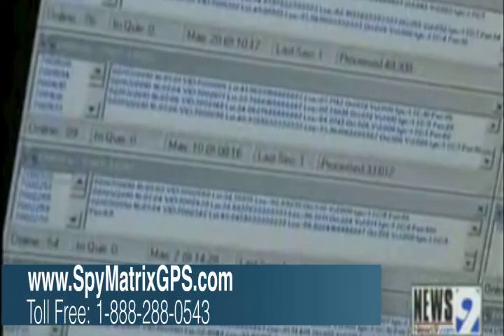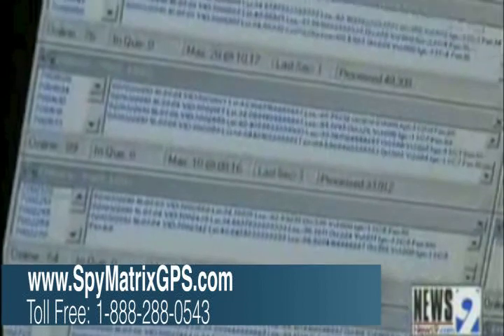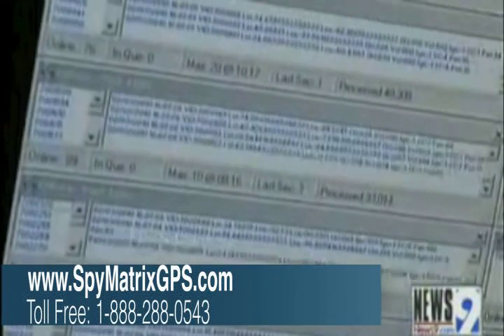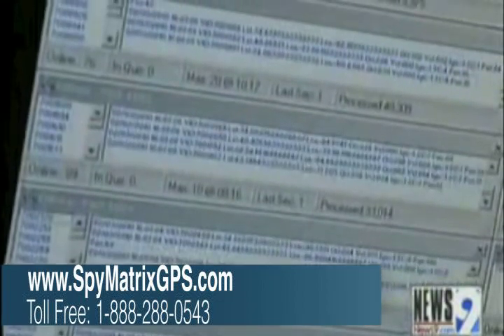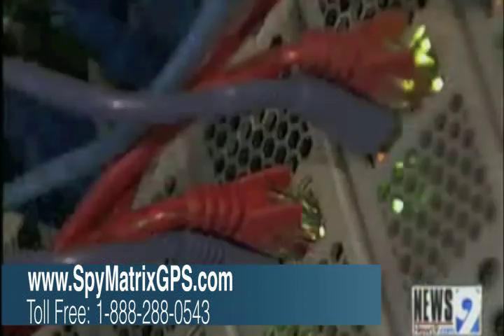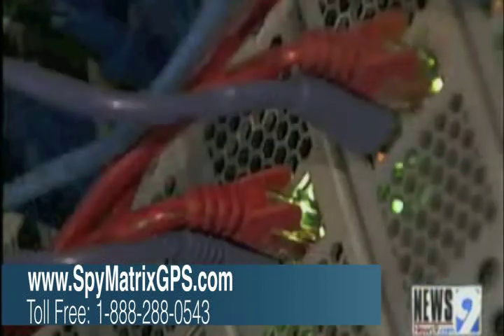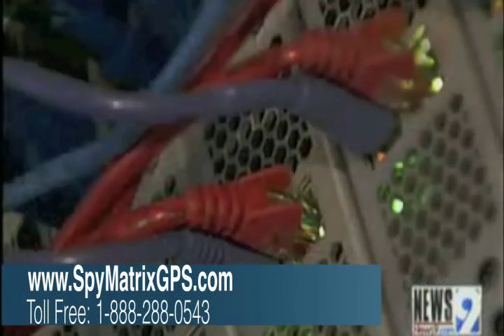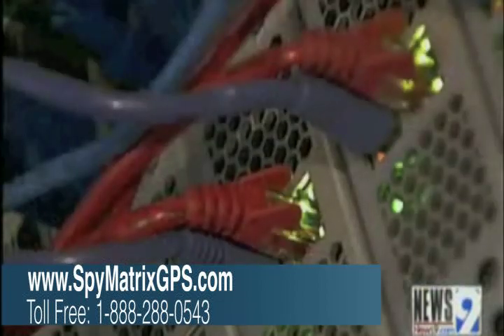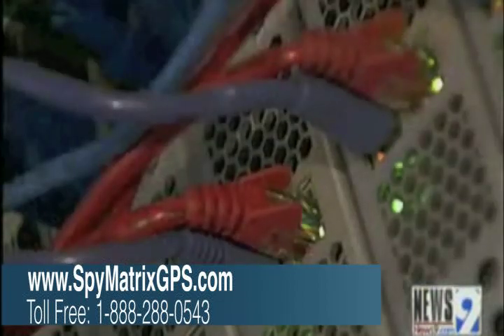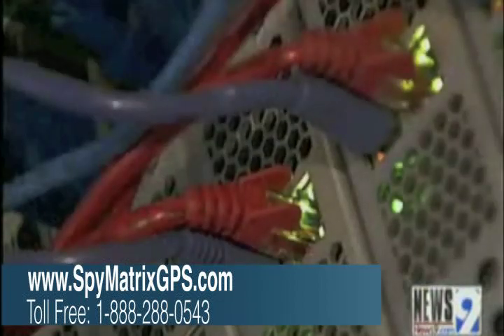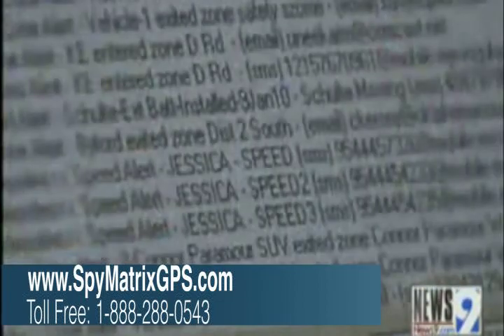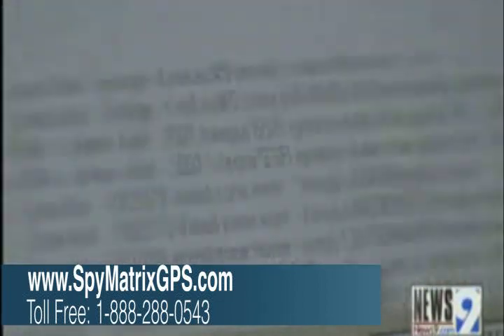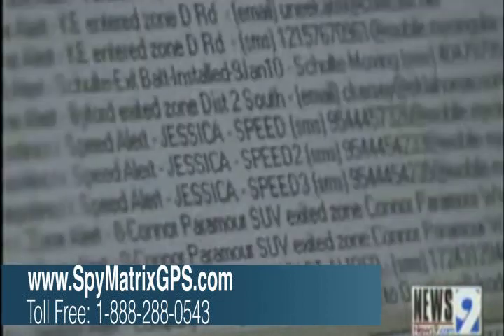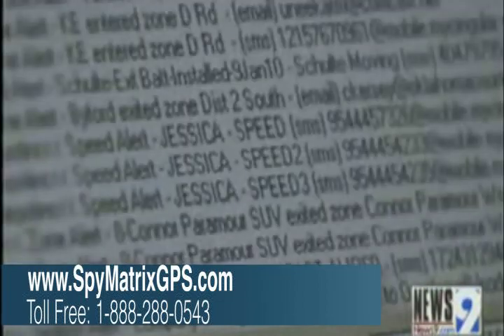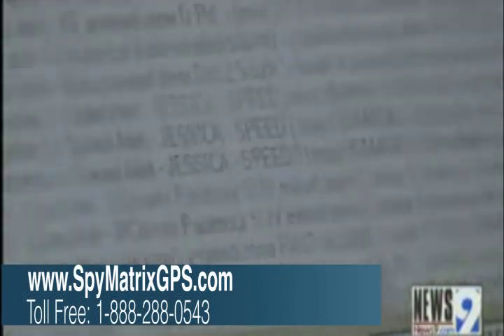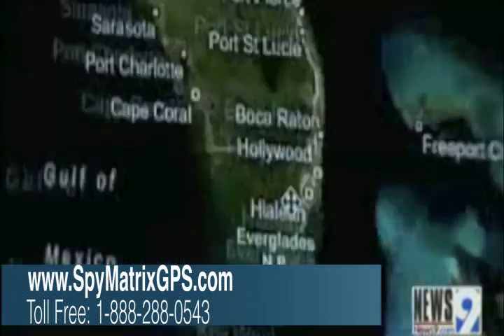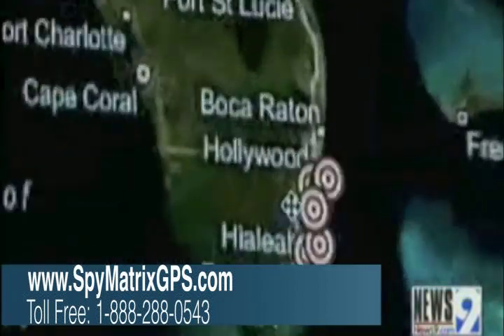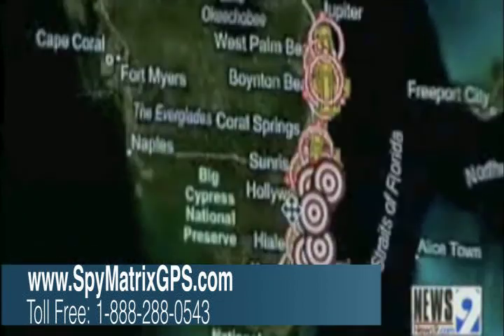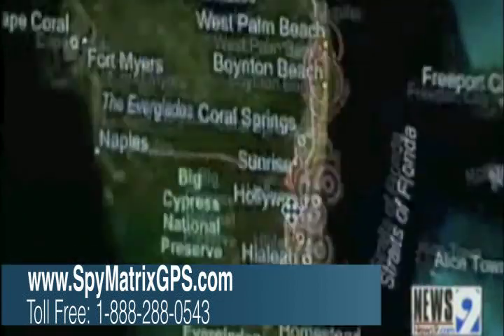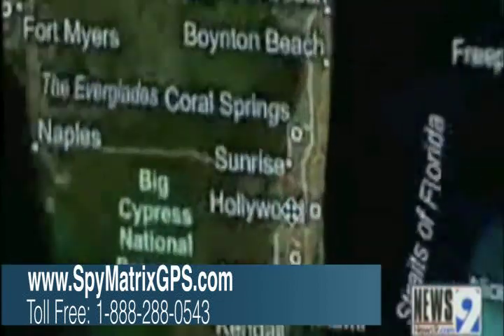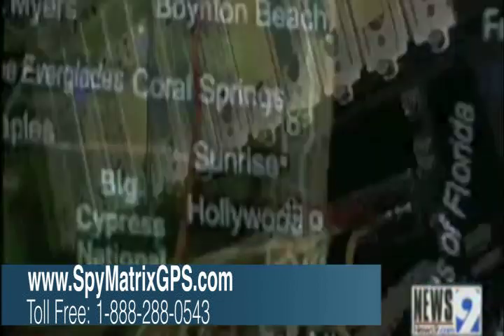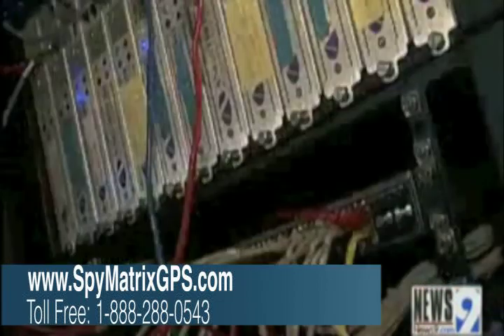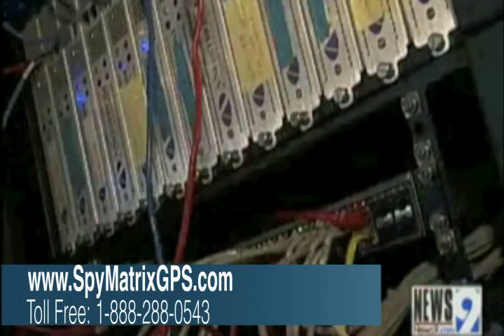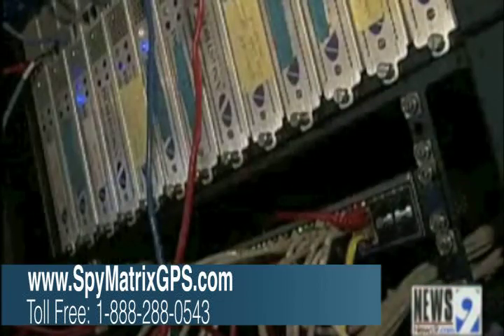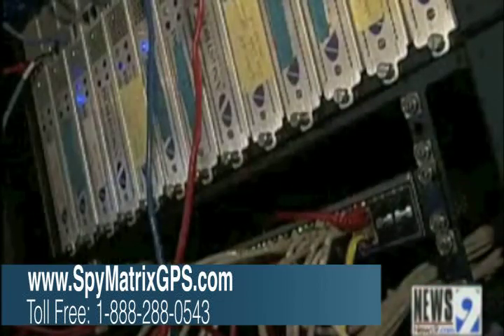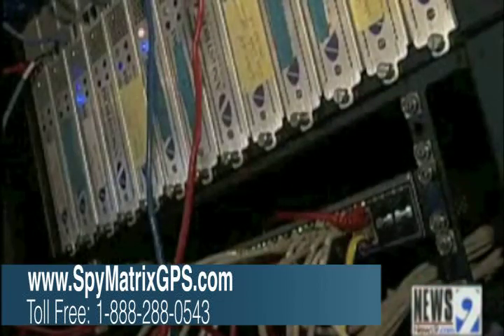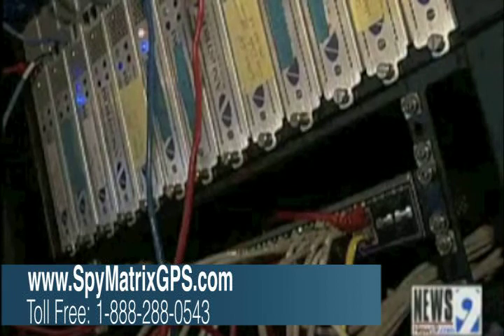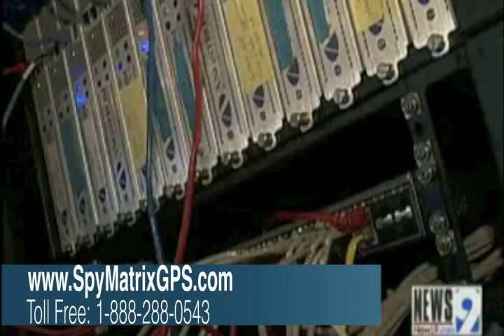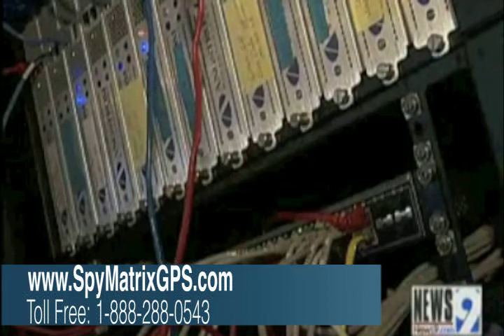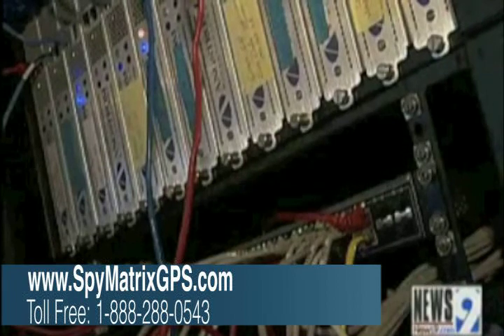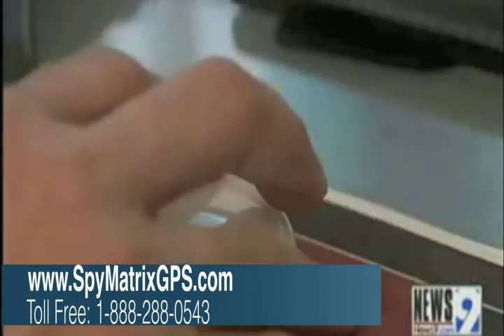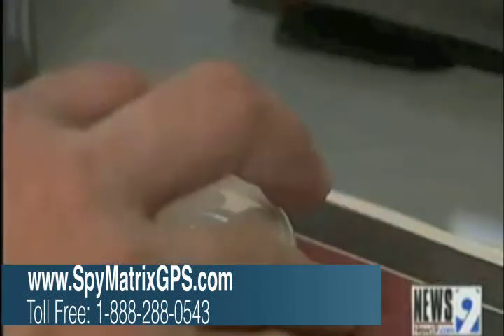Out of the smart jumbles of servers, codes, computers, screens, and more servers is genius.